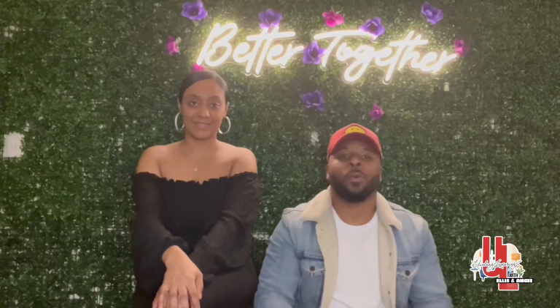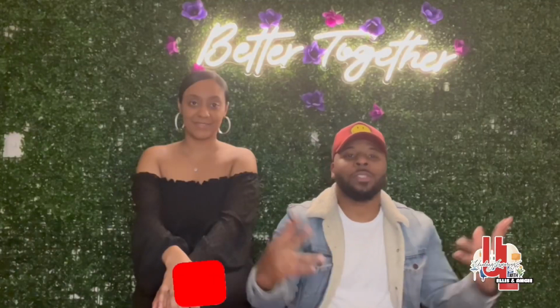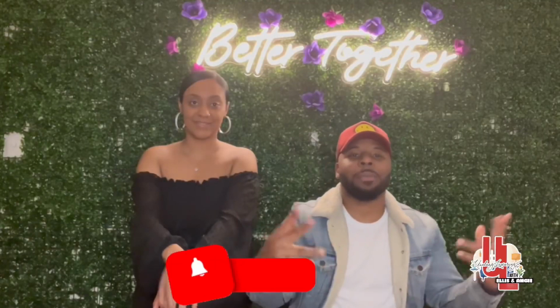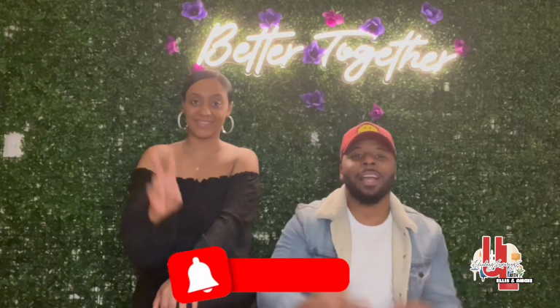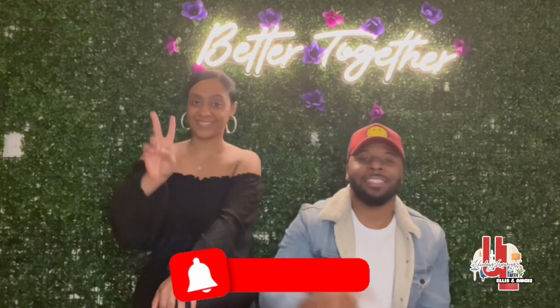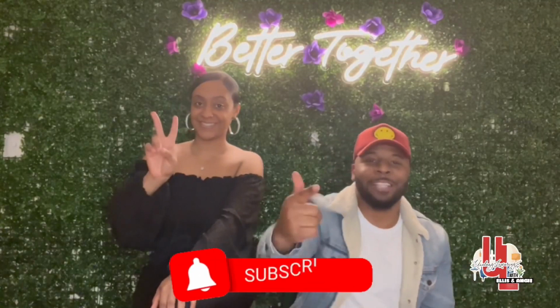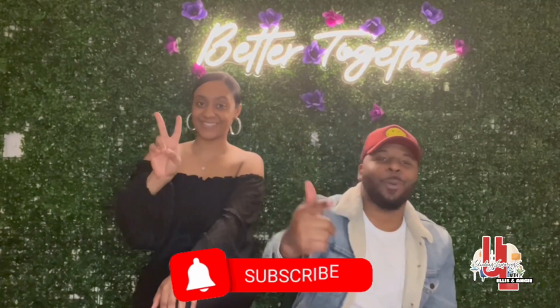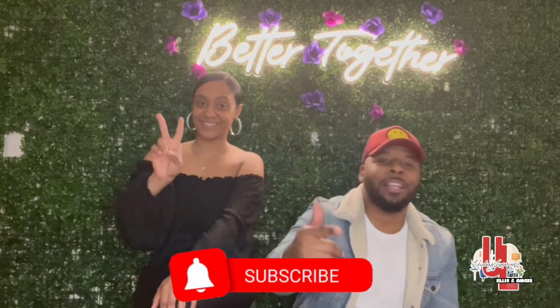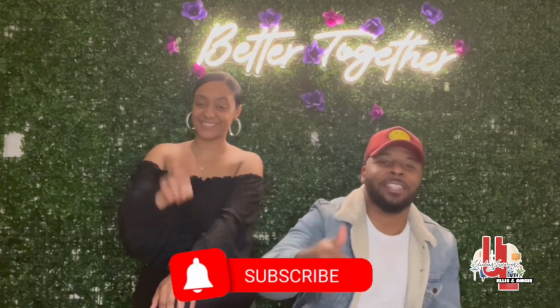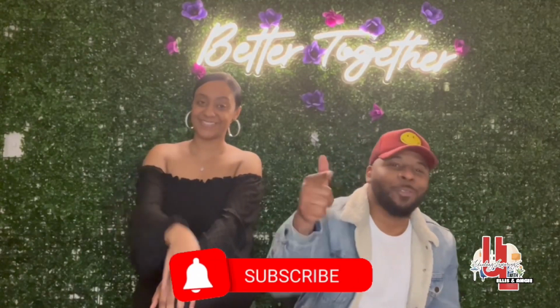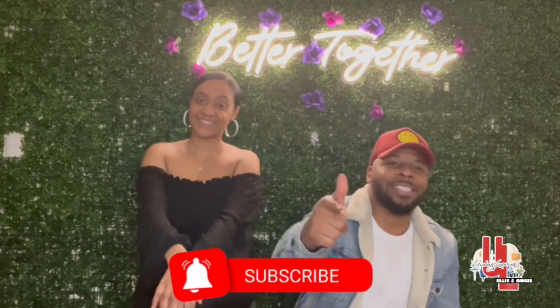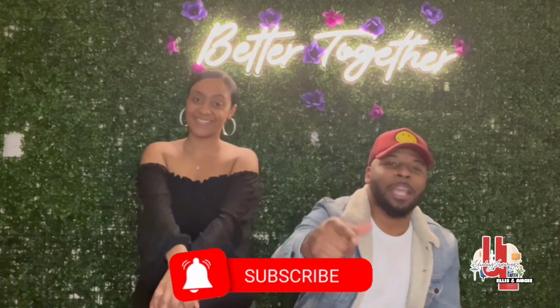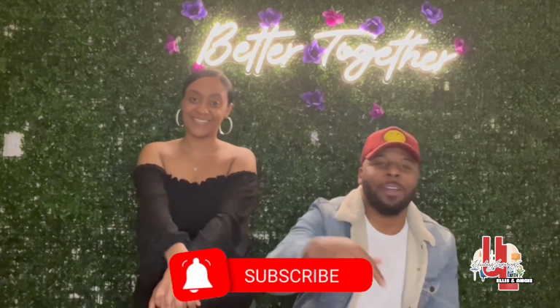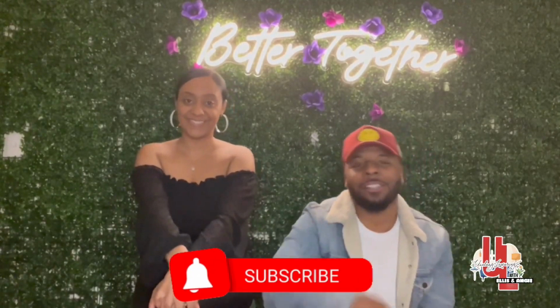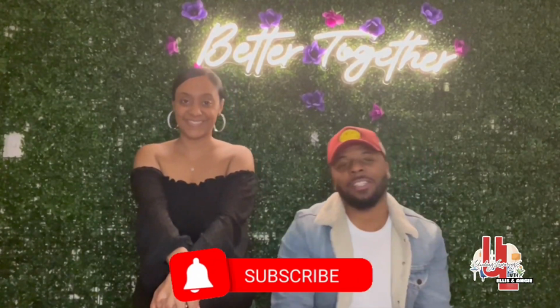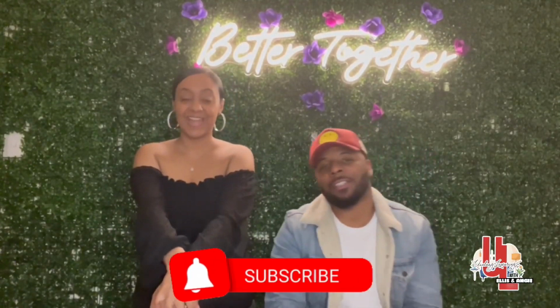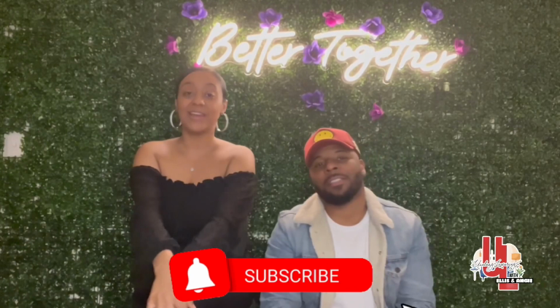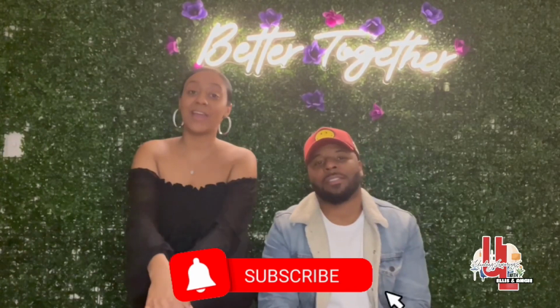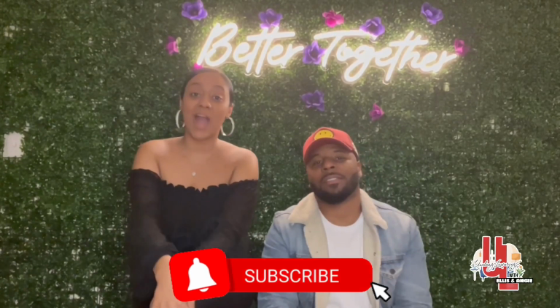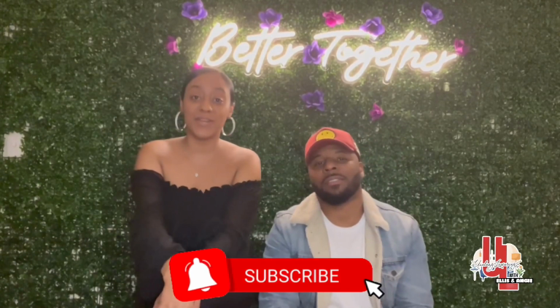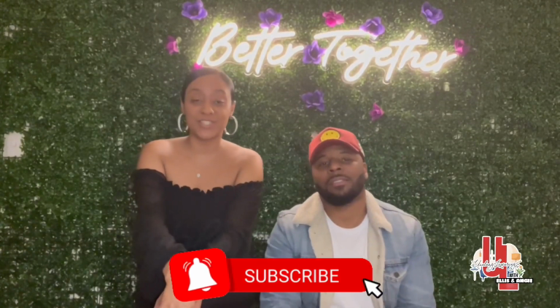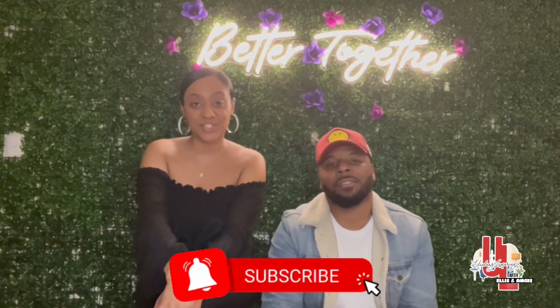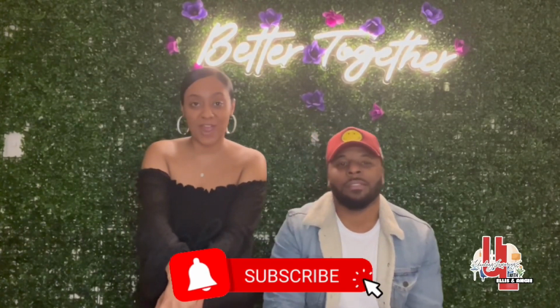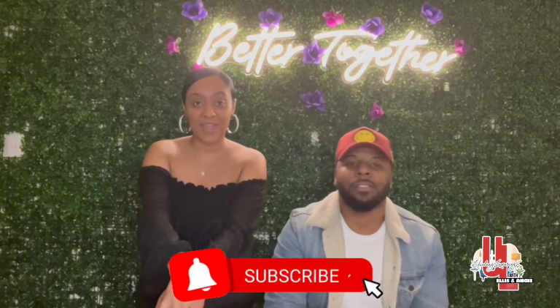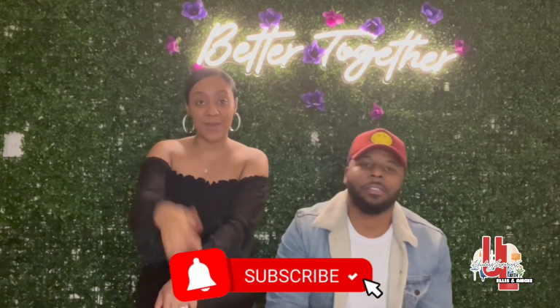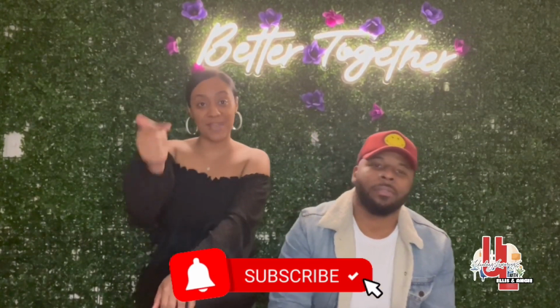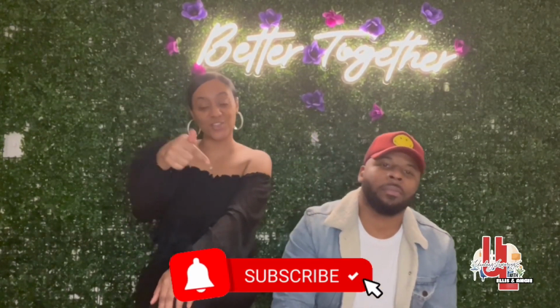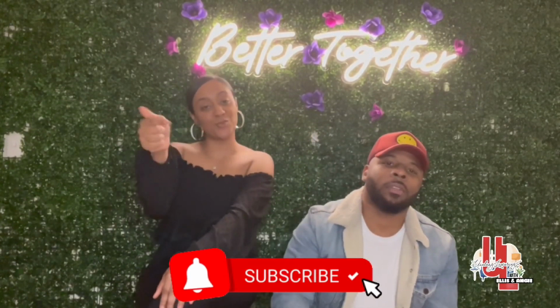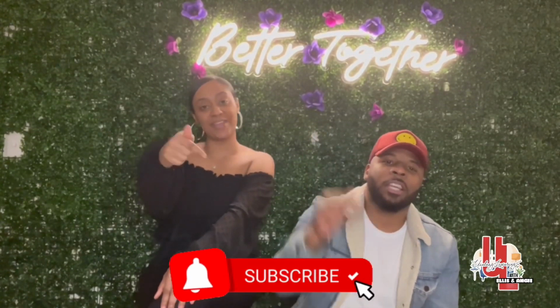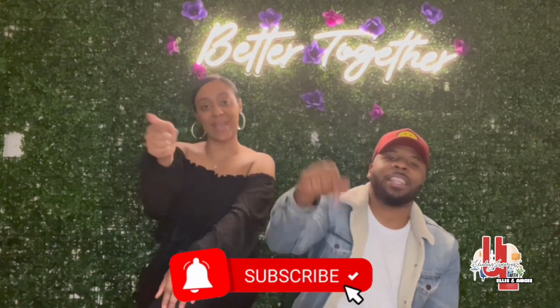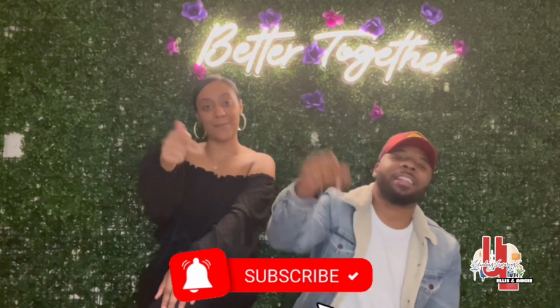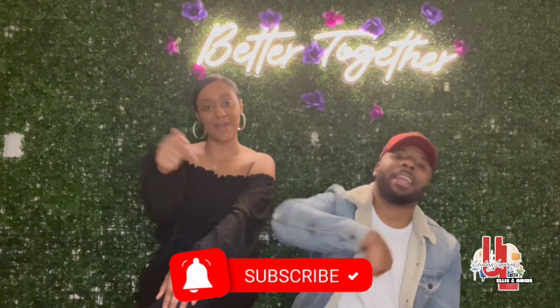What's up guys, thanks for watching! If you like this type of content, like, comment, and subscribe — and make sure you hit that bell.